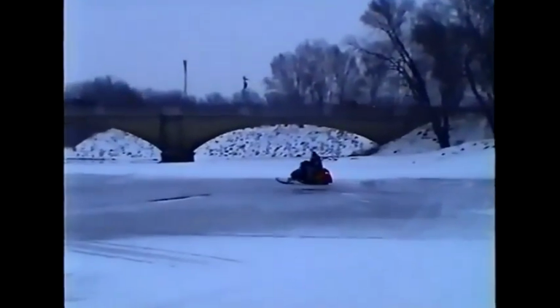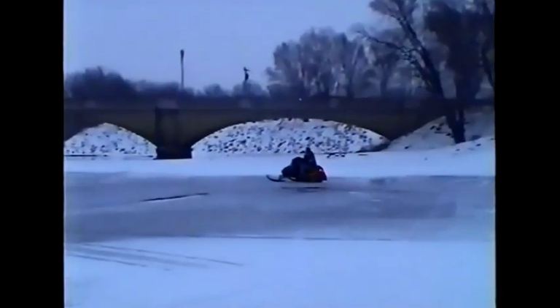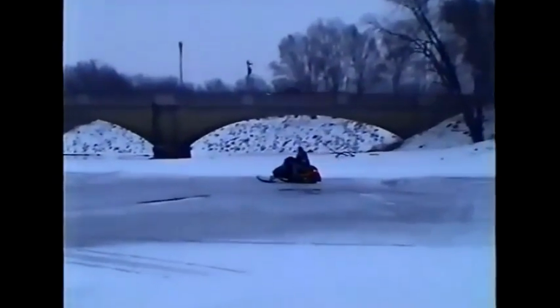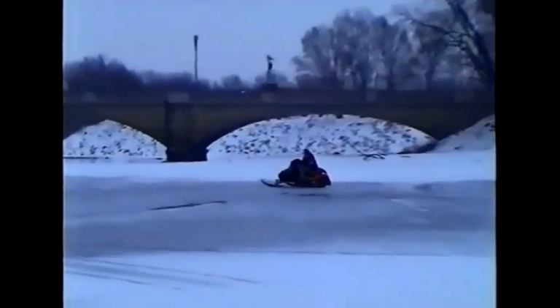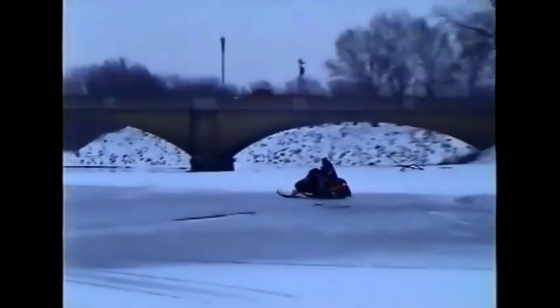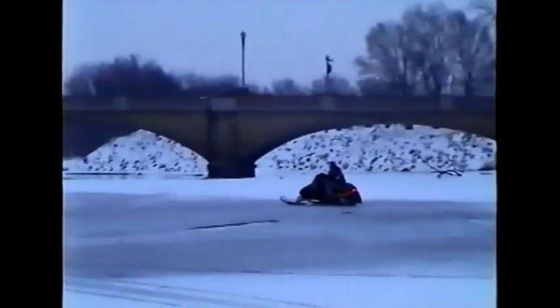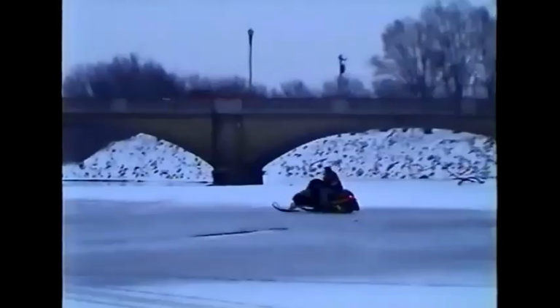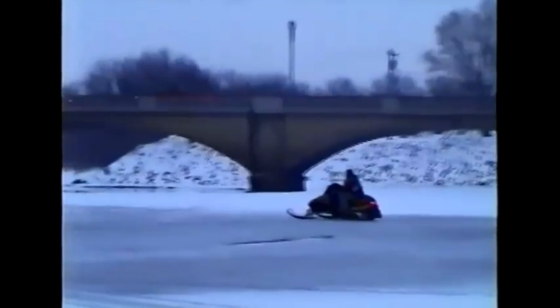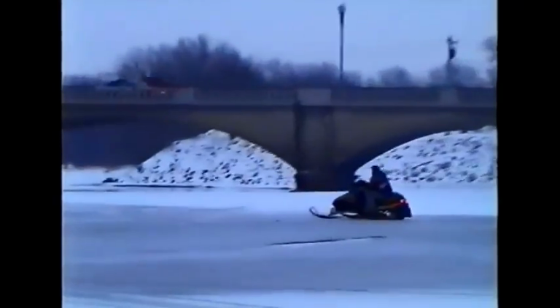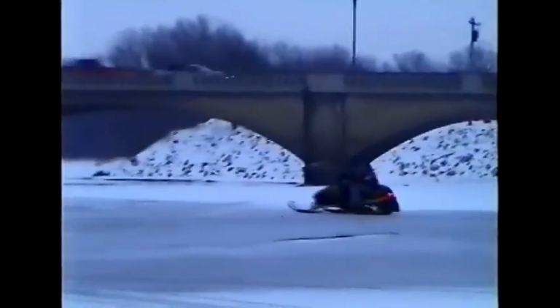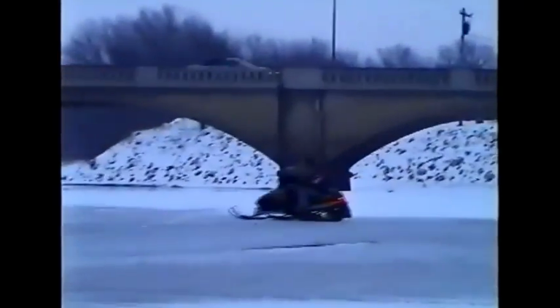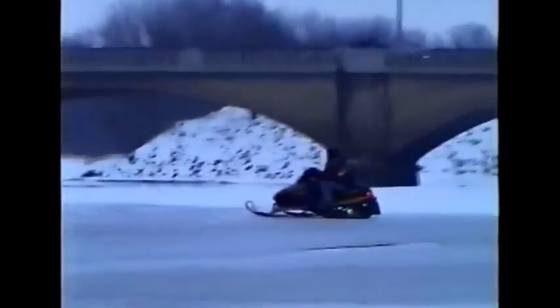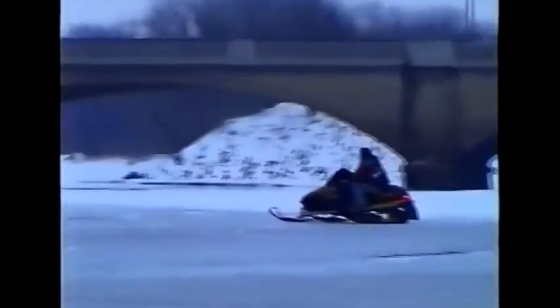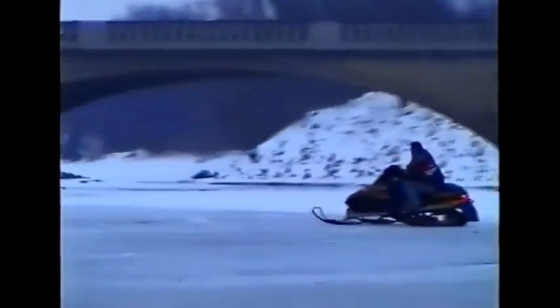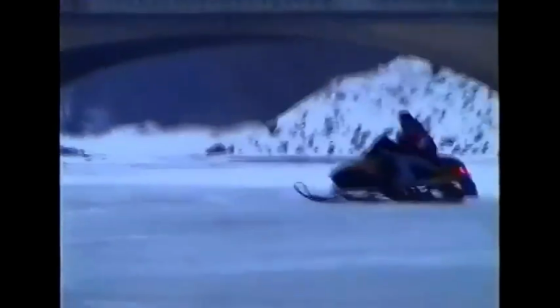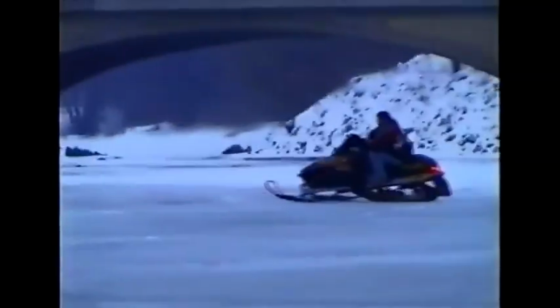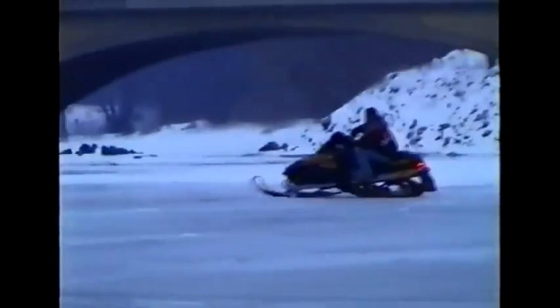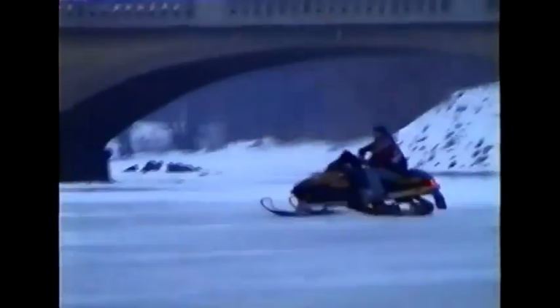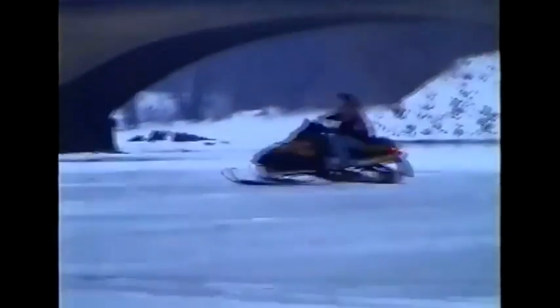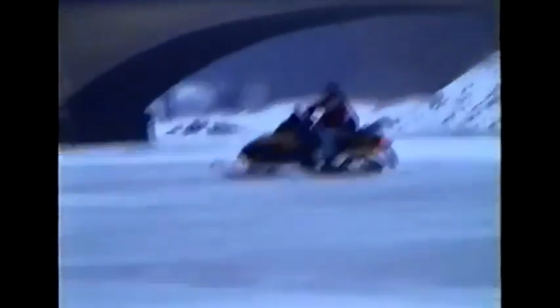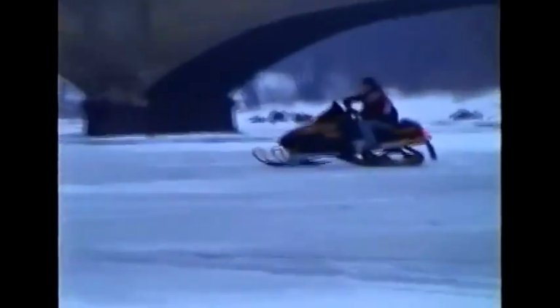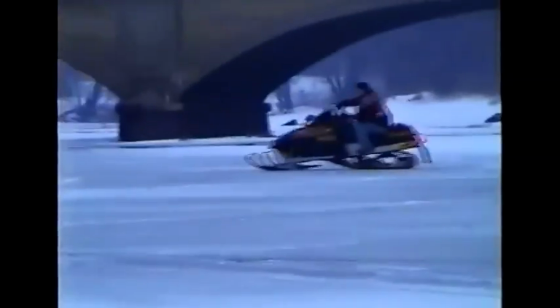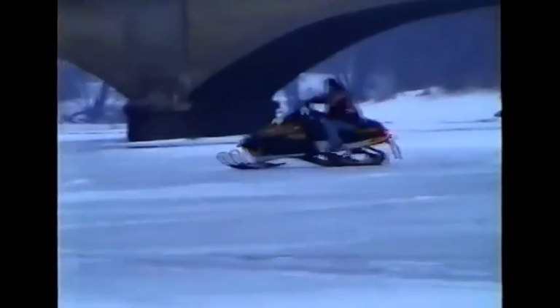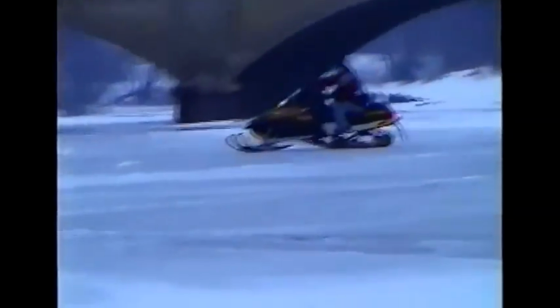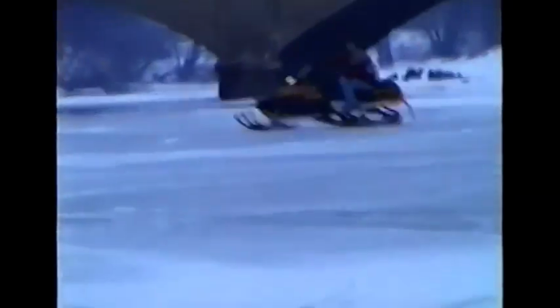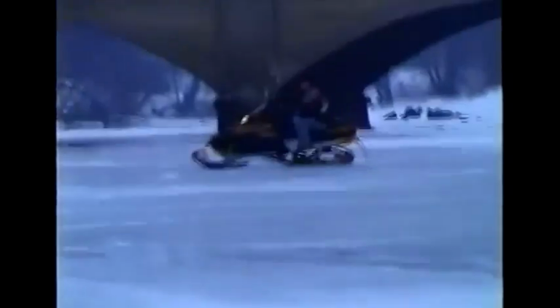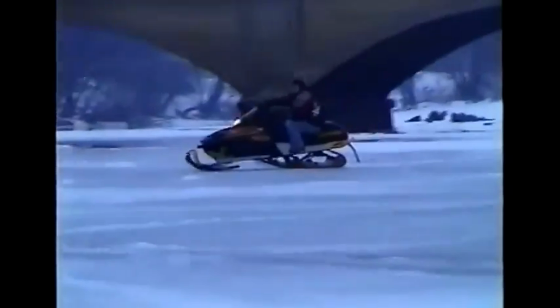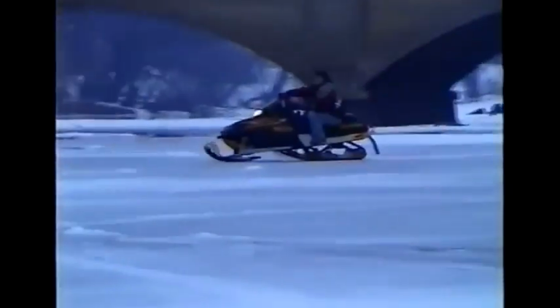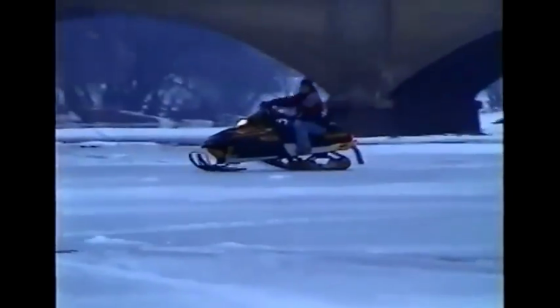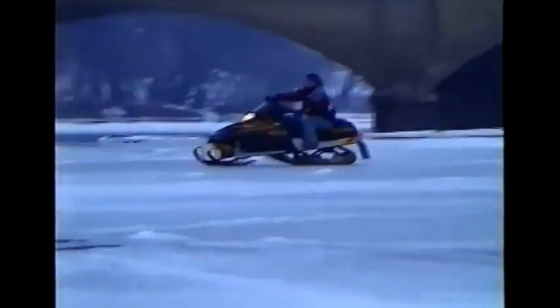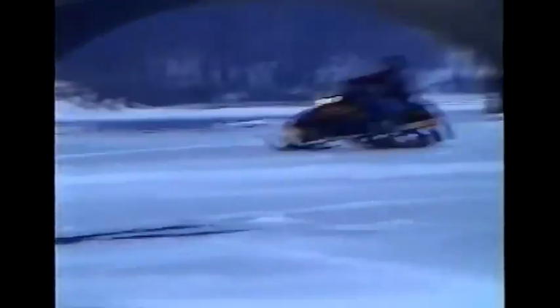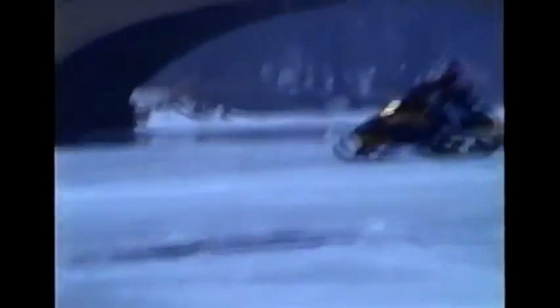Not recognizing how important it is to have speed to cross water on a snowmobile, he makes a major mistake.